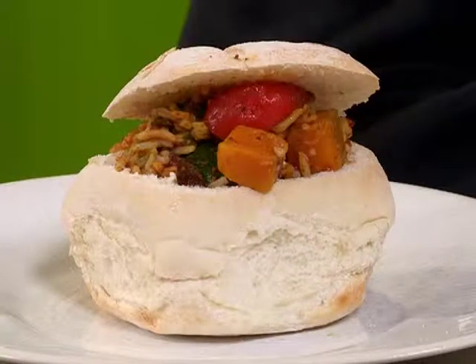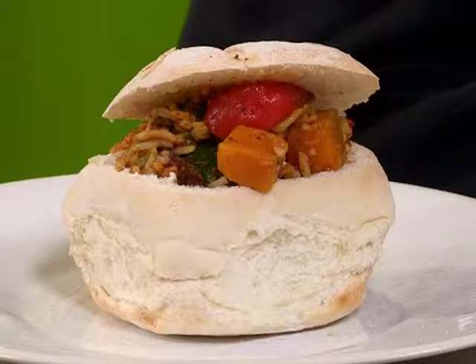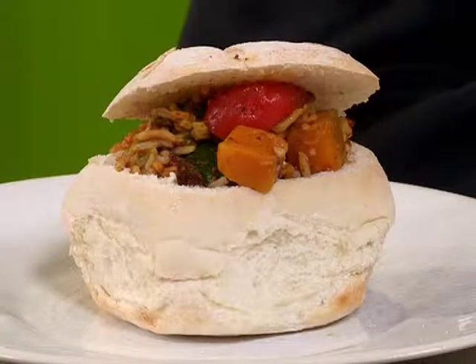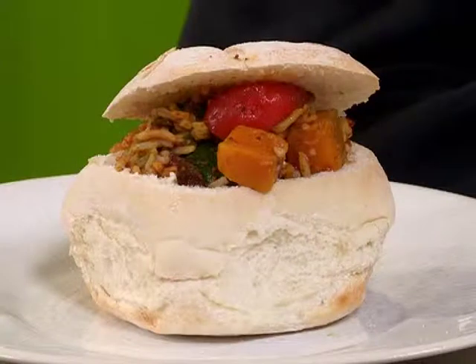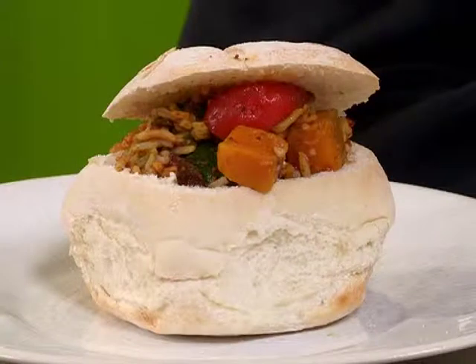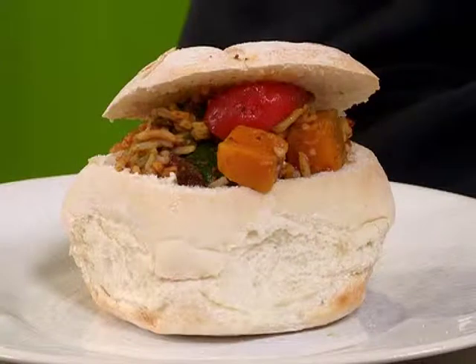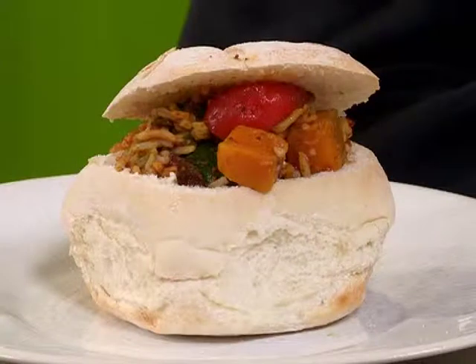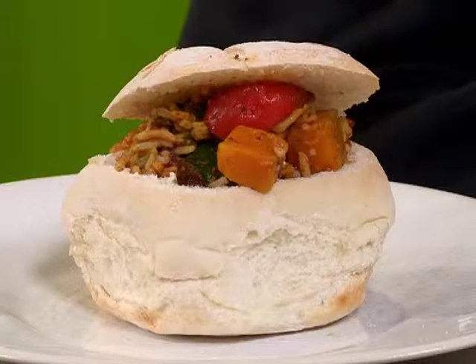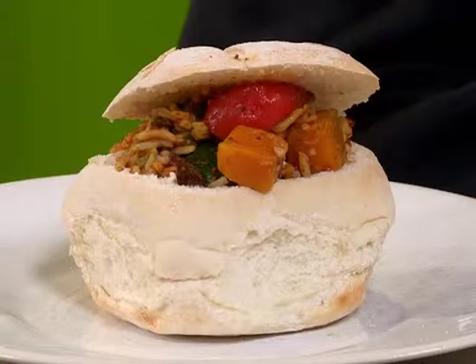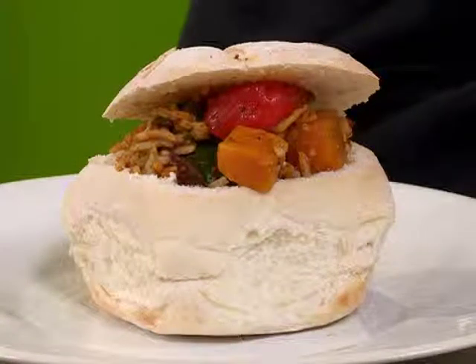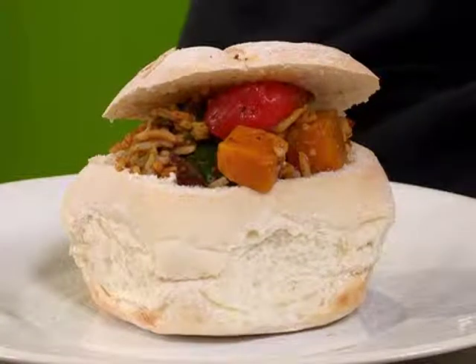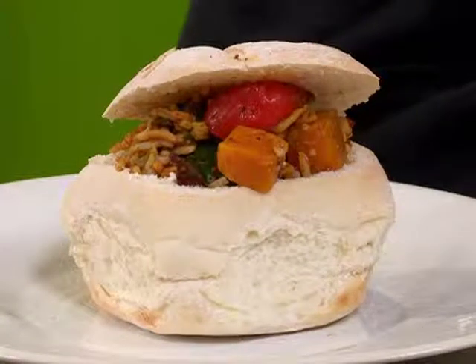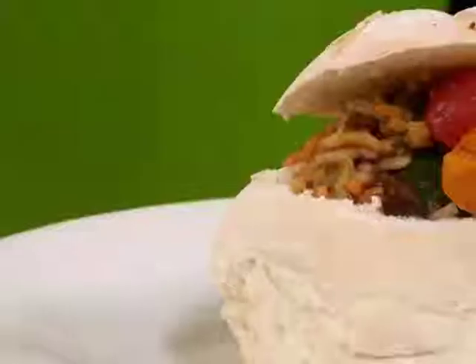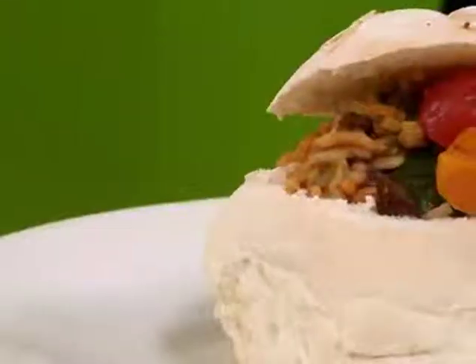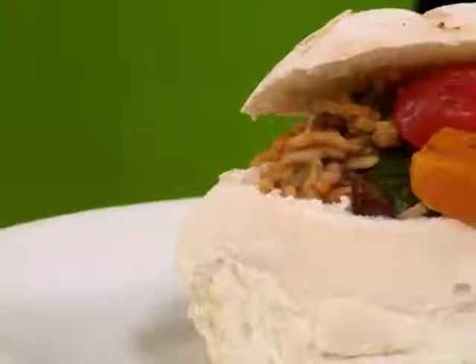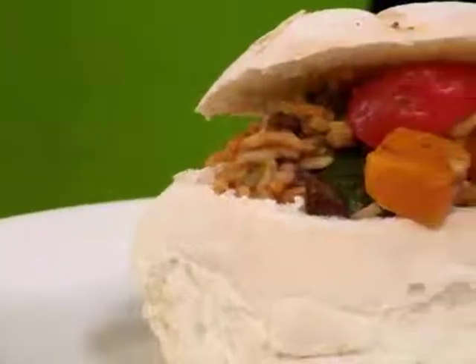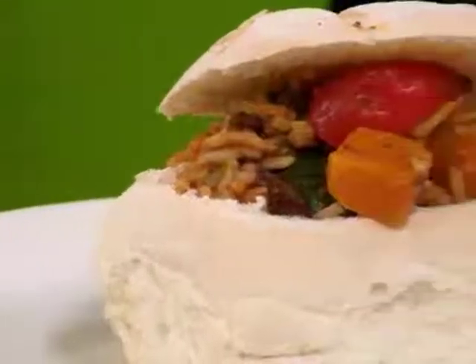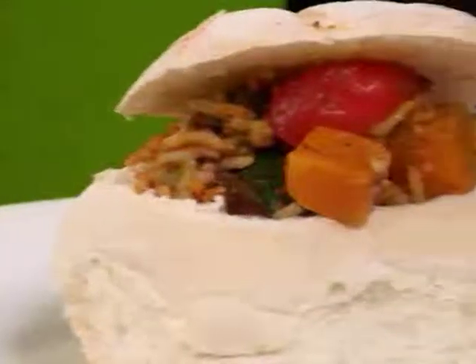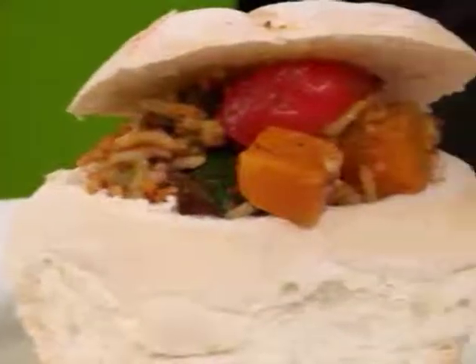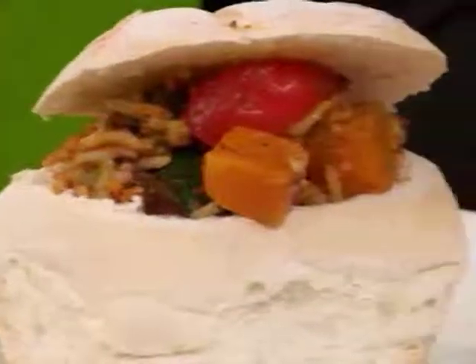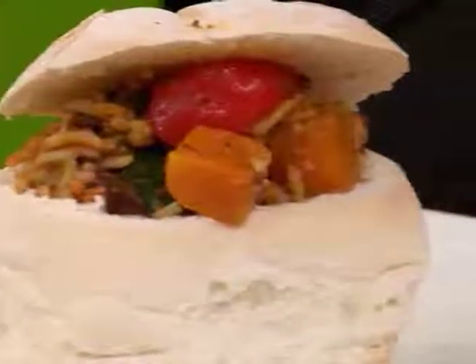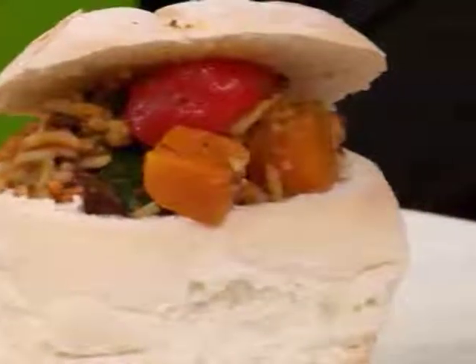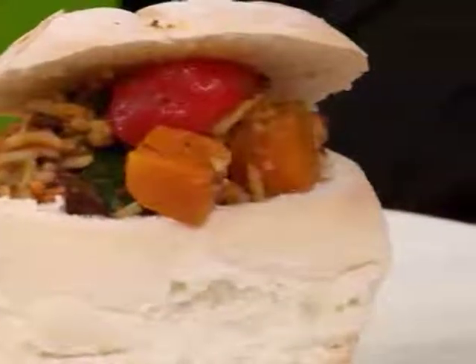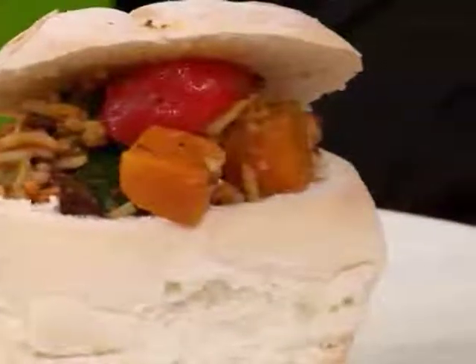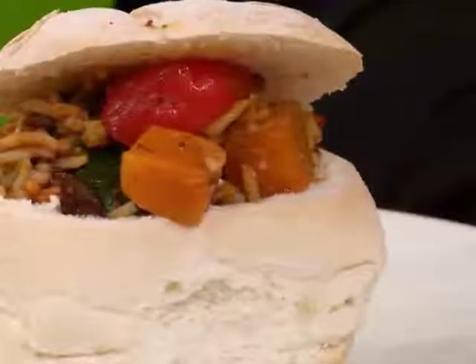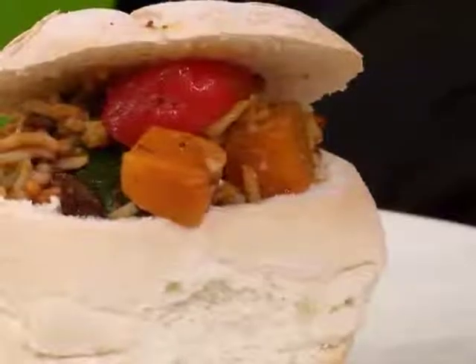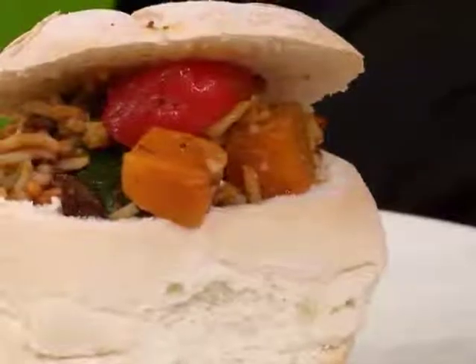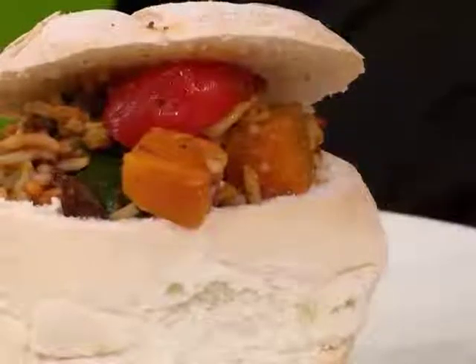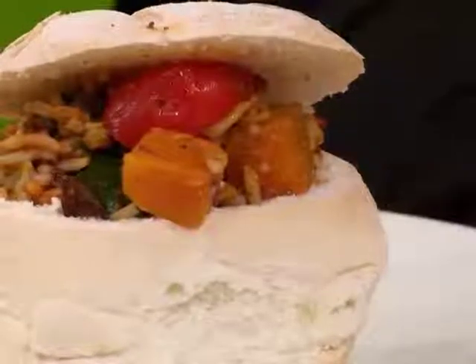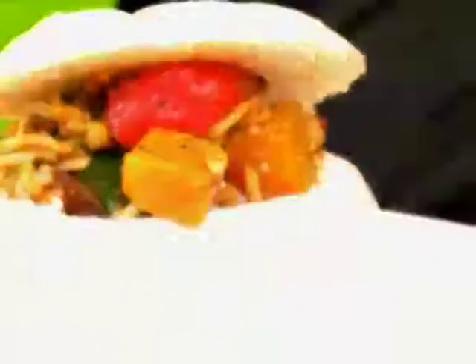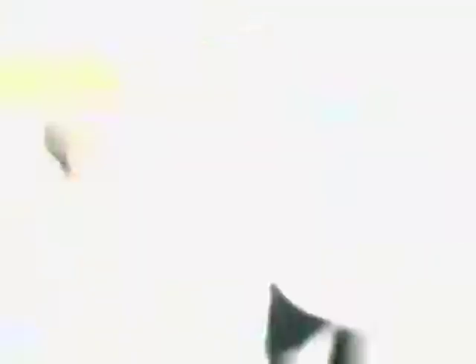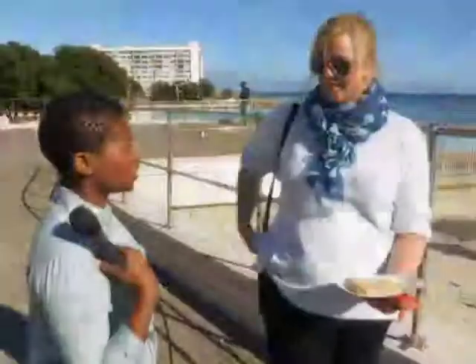A bunny chow can be made healthier by adding vegetables, lentils, or beans. One of the best options is to ditch the bread and rather serve the curry with a small portion of brown rice.